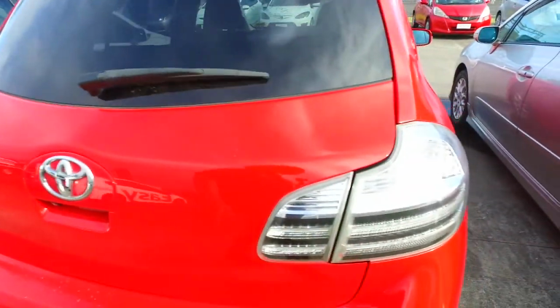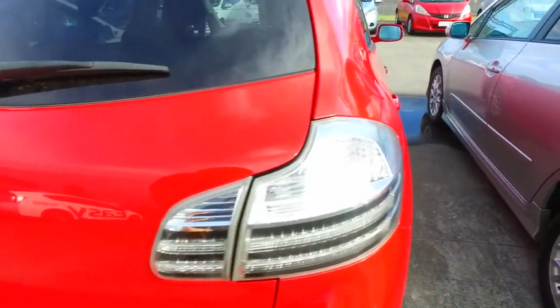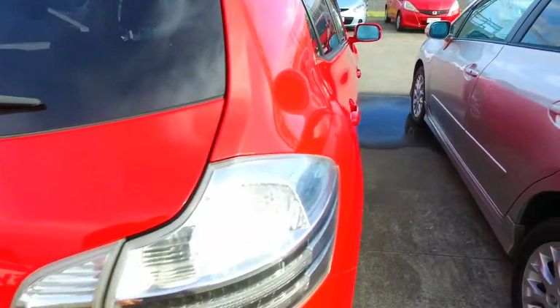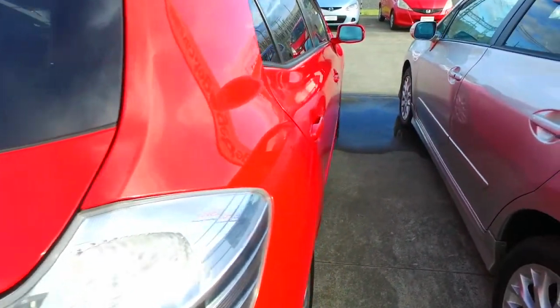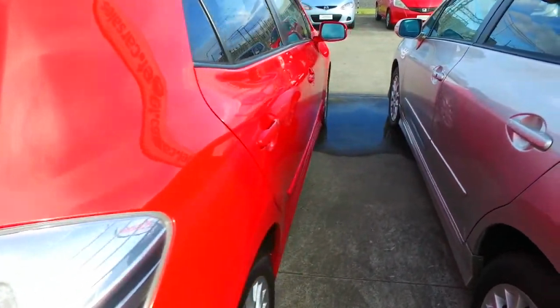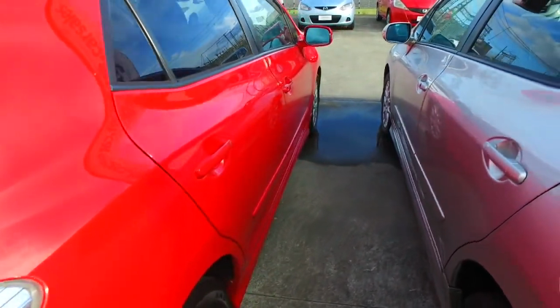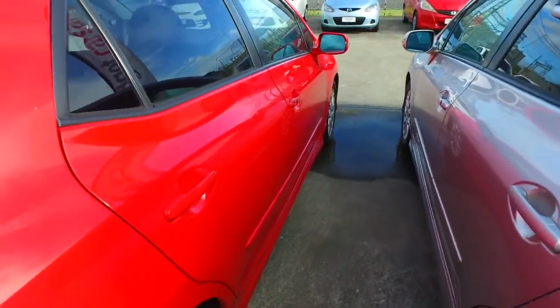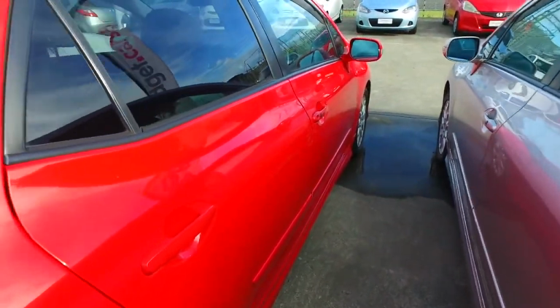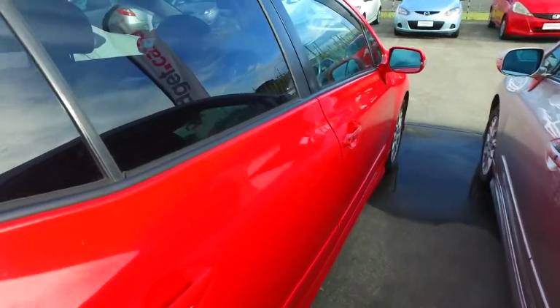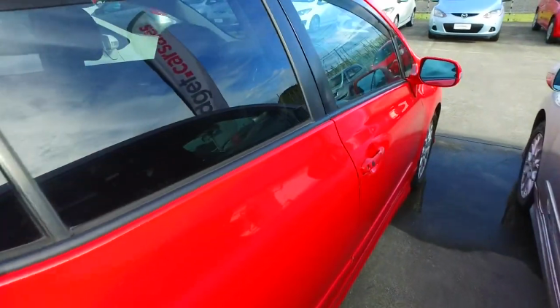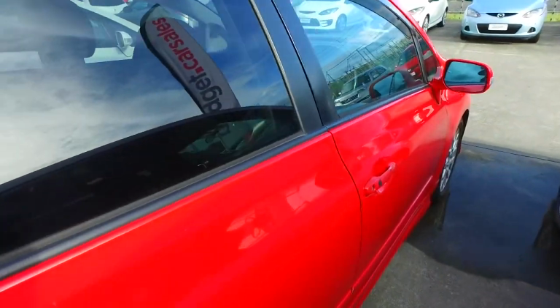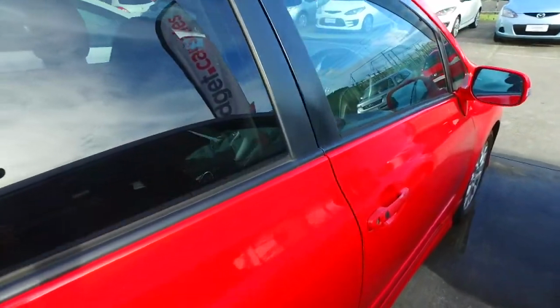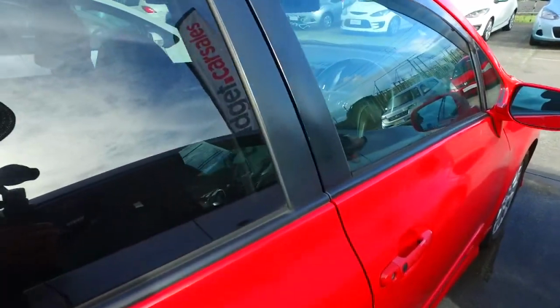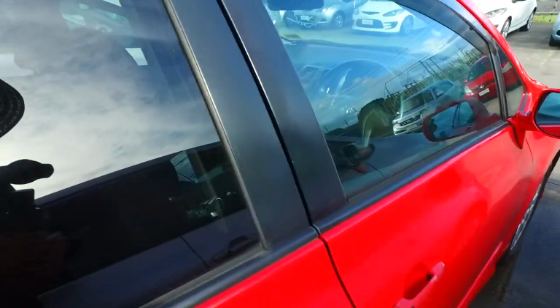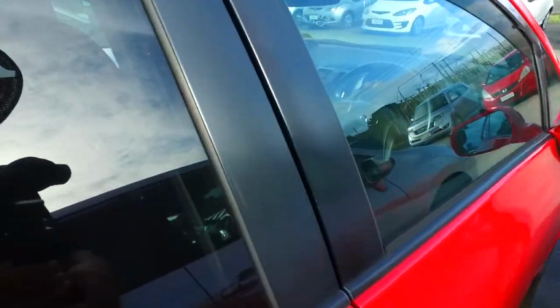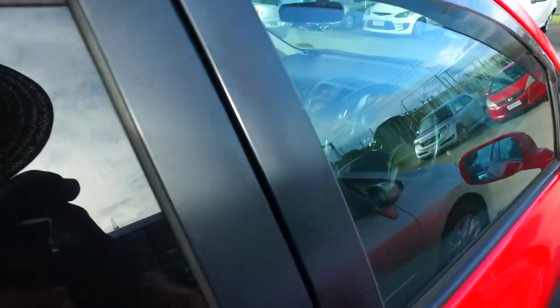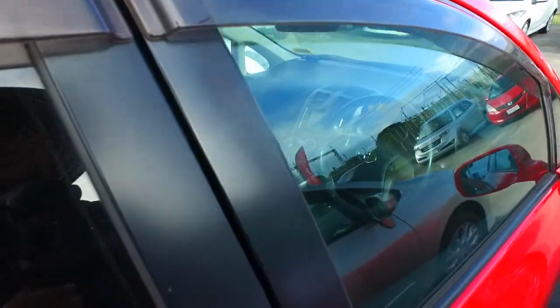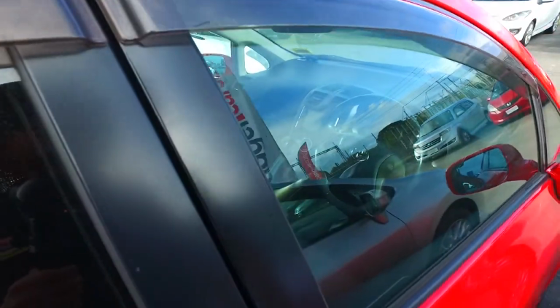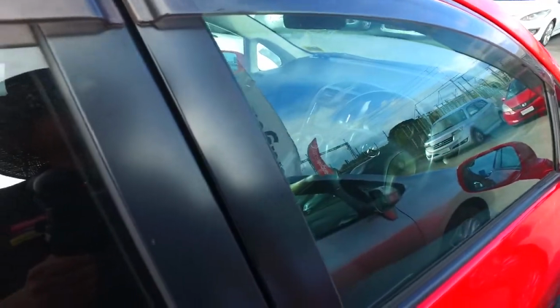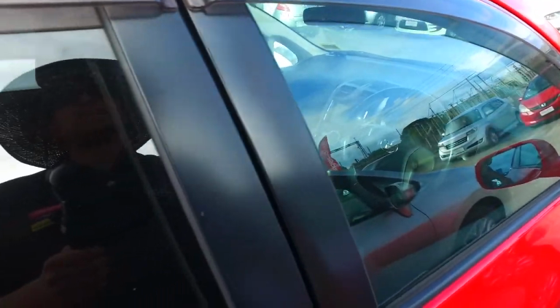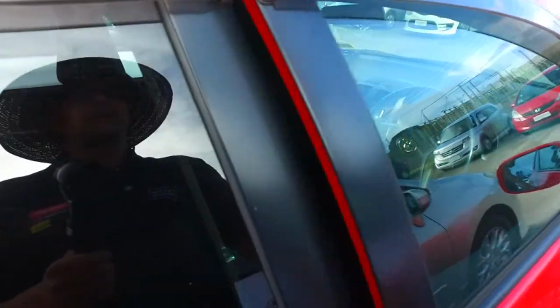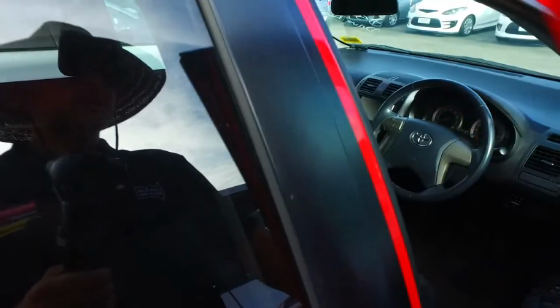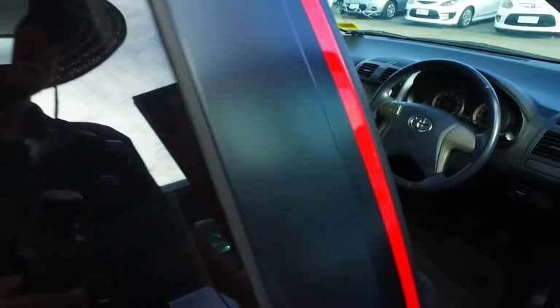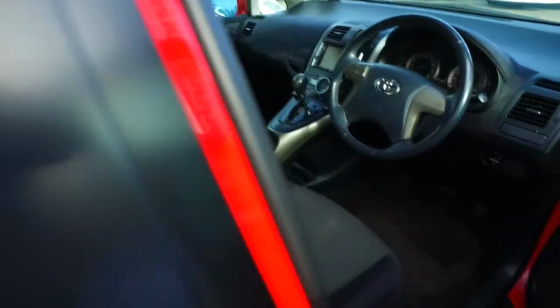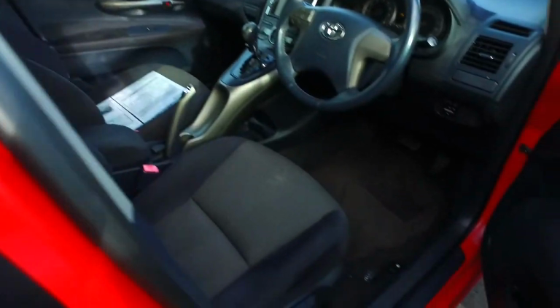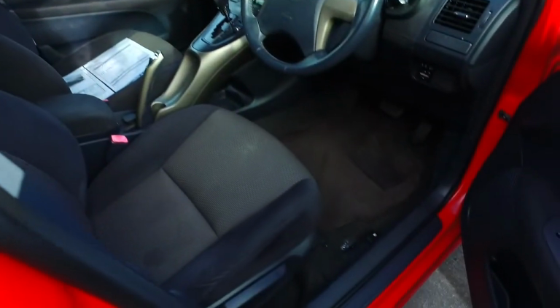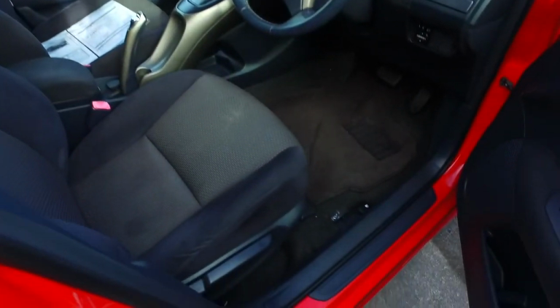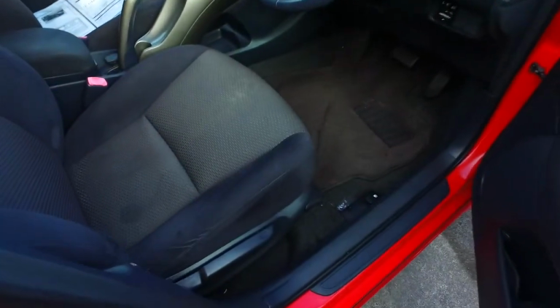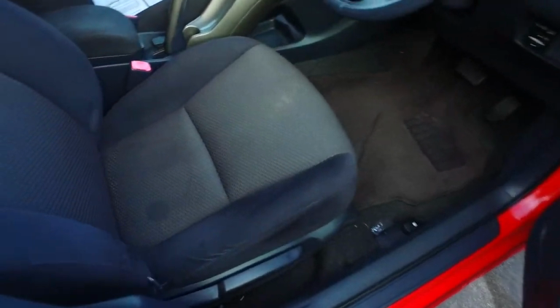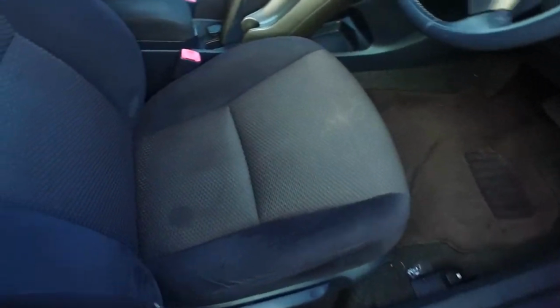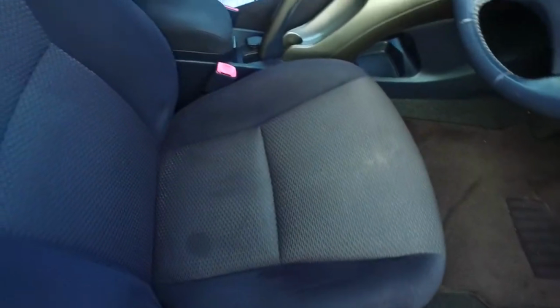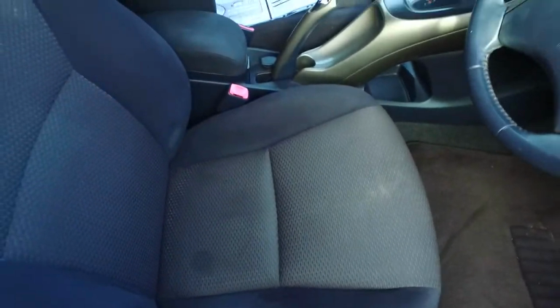Coming down this right-hand side, I like to get down to the driver's seat area — it does tend to be the worst wear part of any car. That's not too bad either.